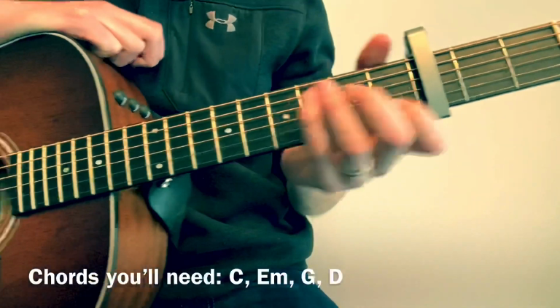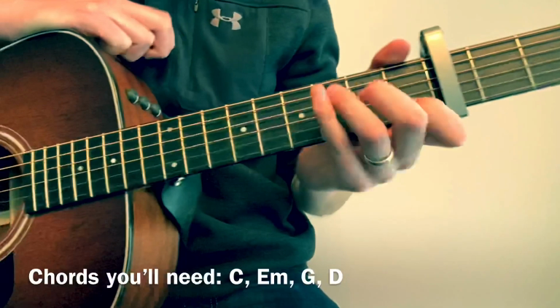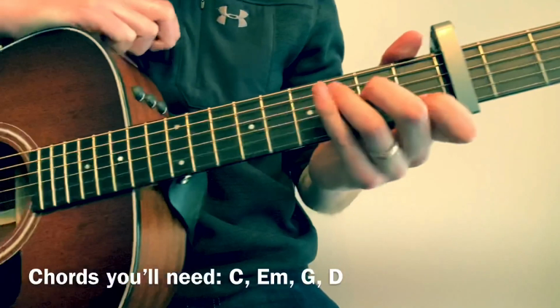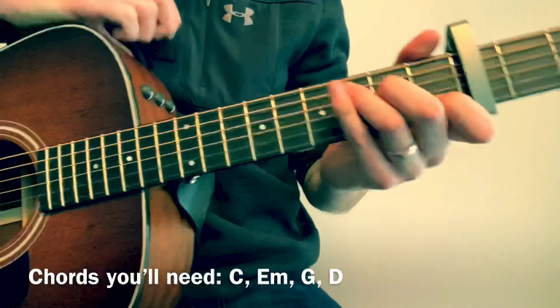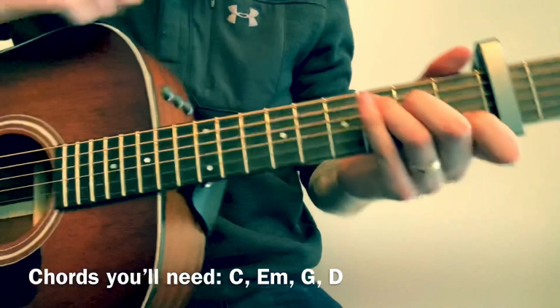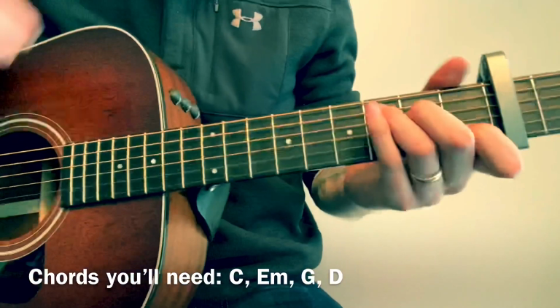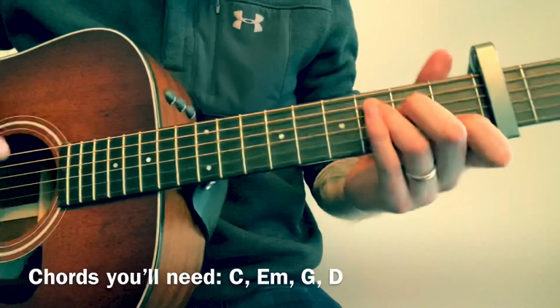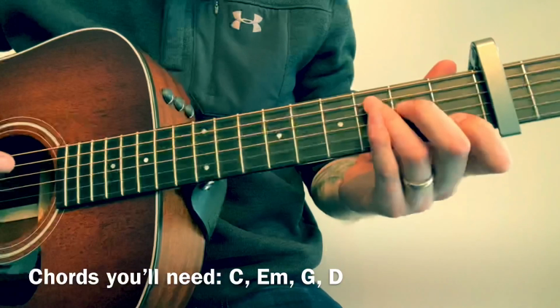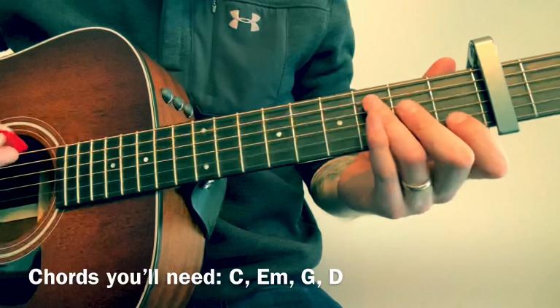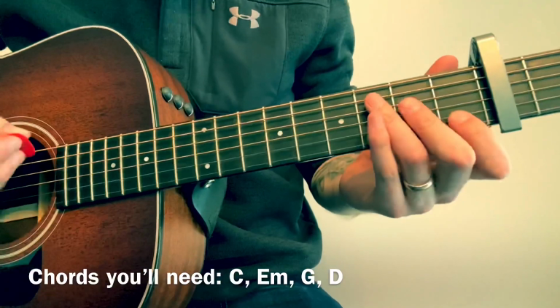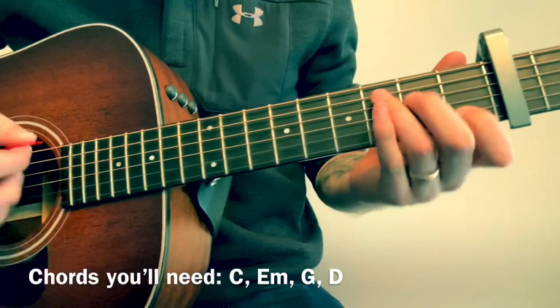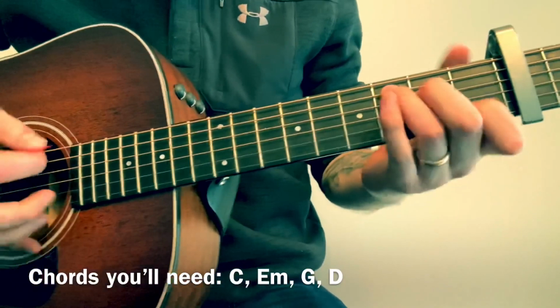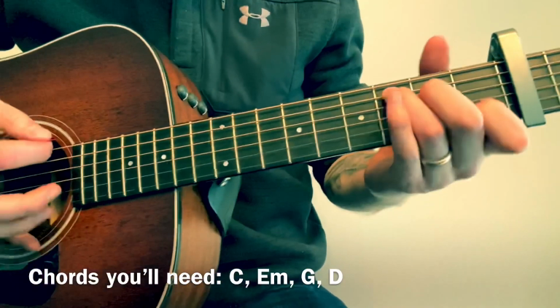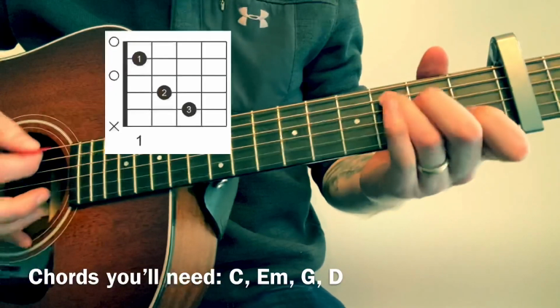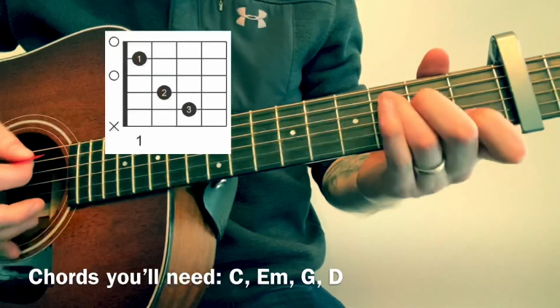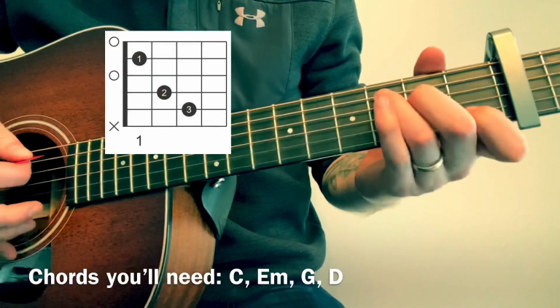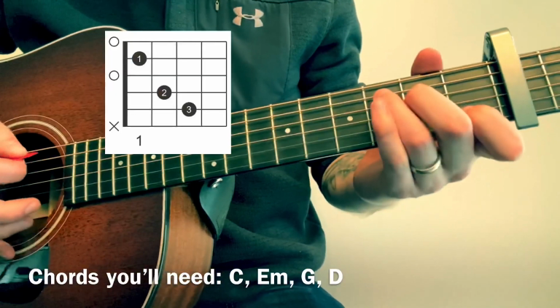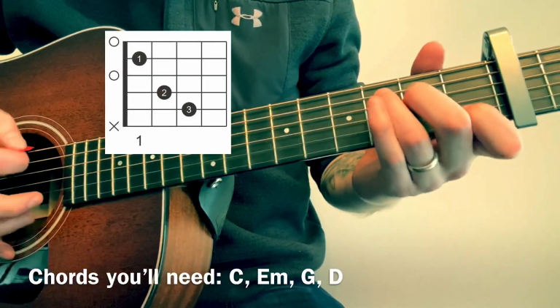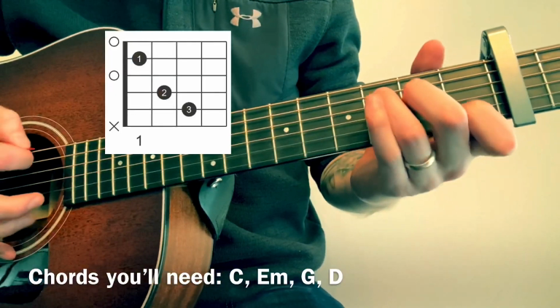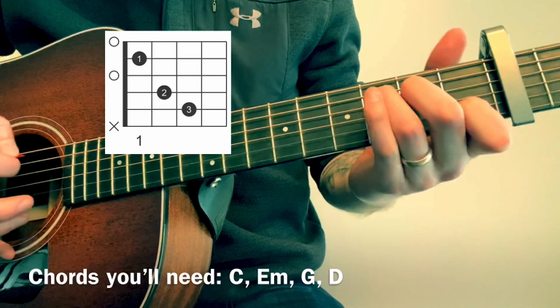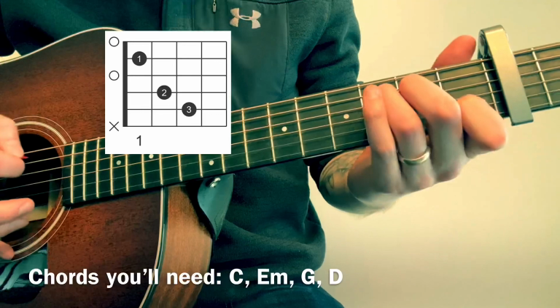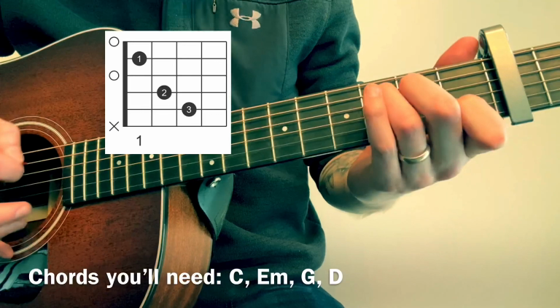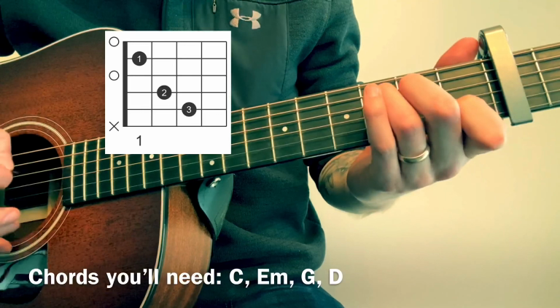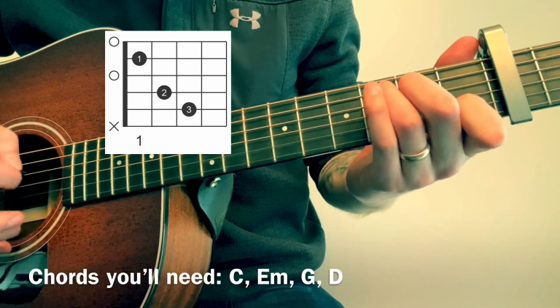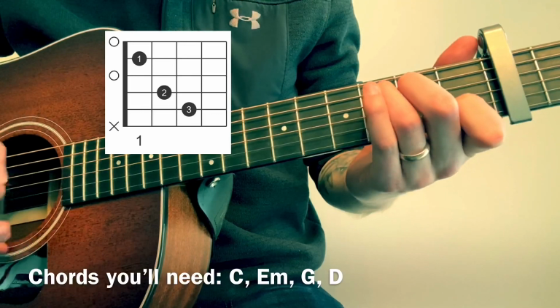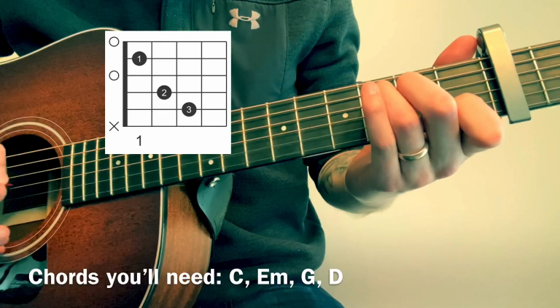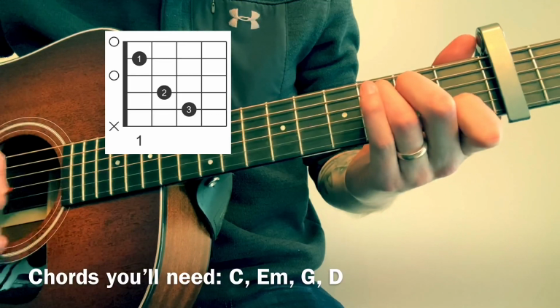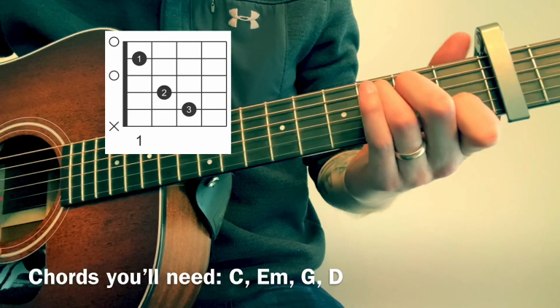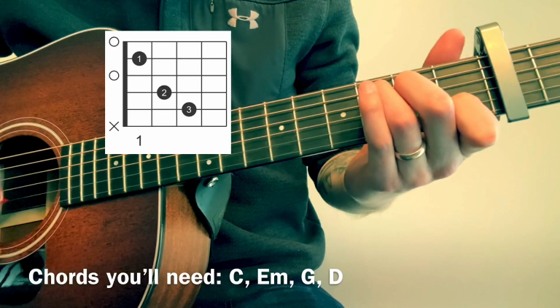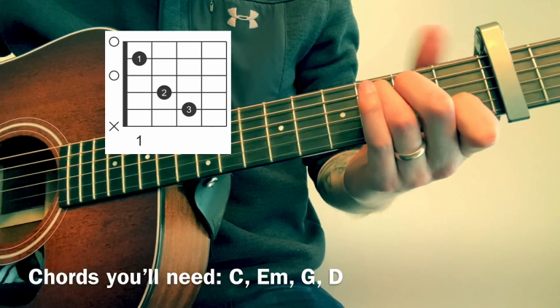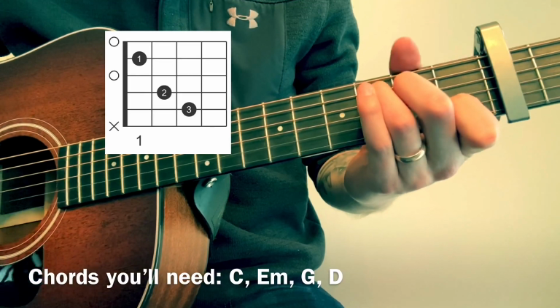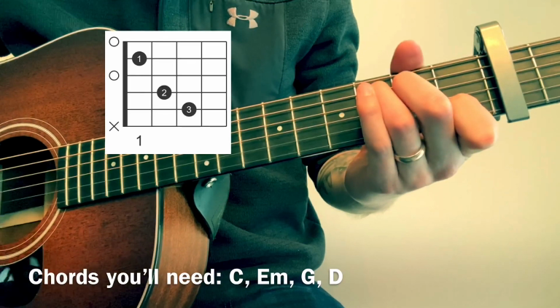The chords you will need are C: open, 3, 2, open, 1, open.